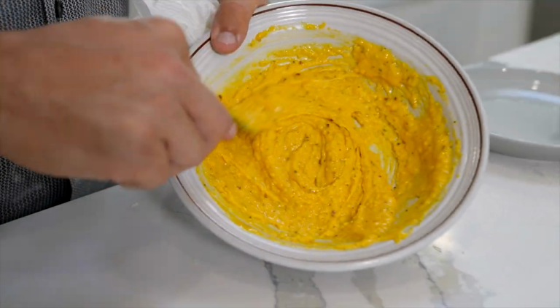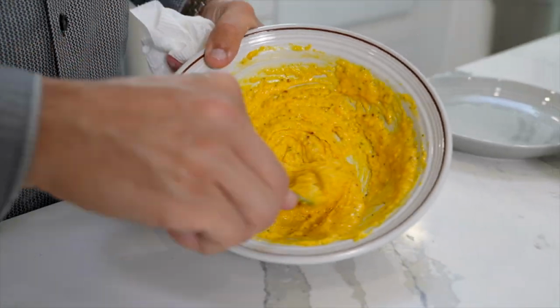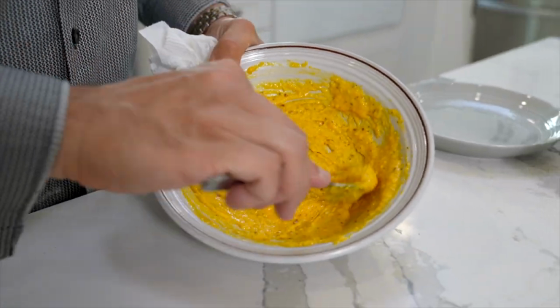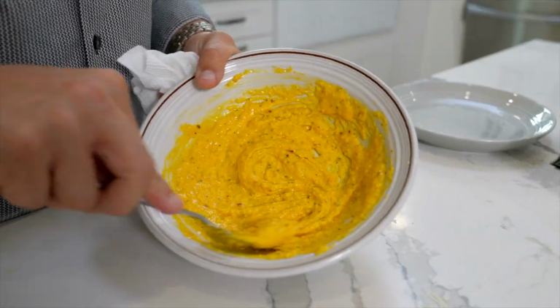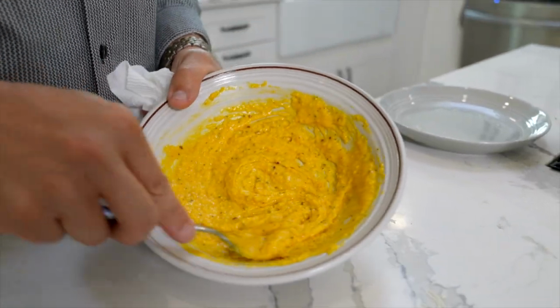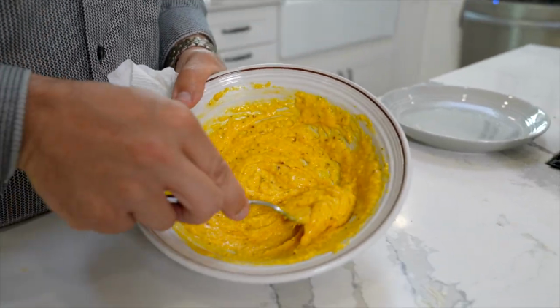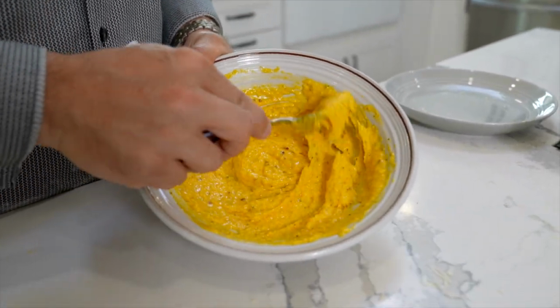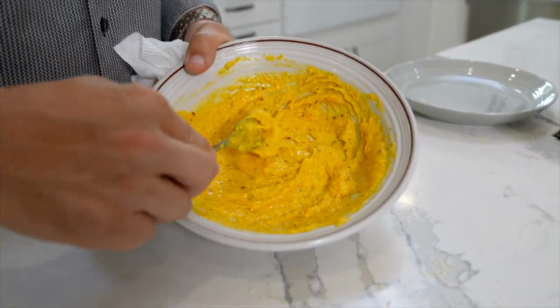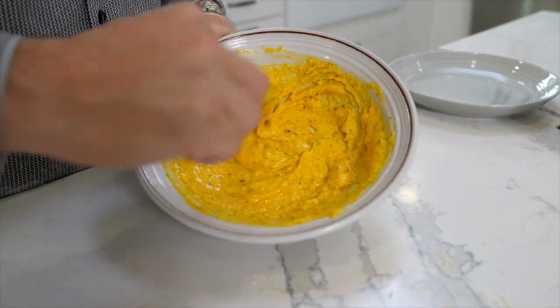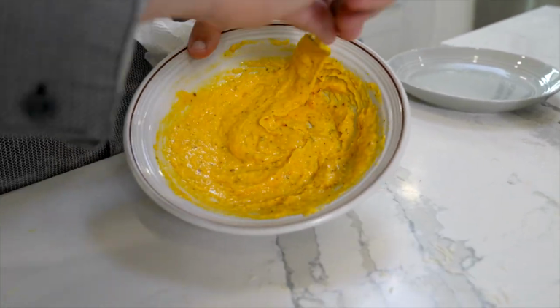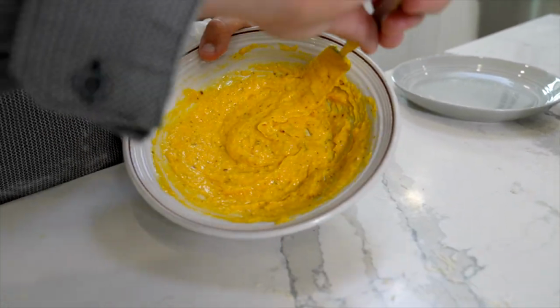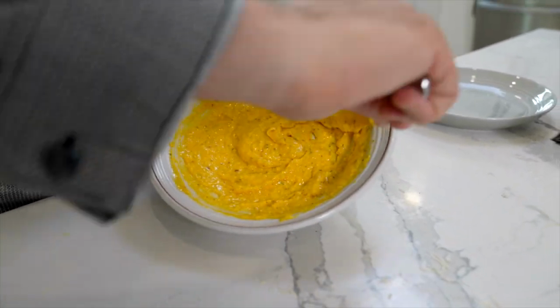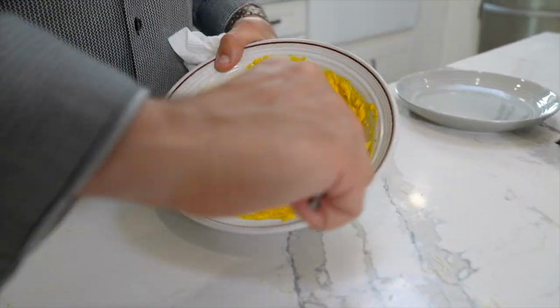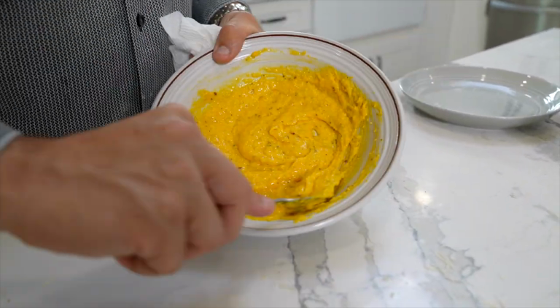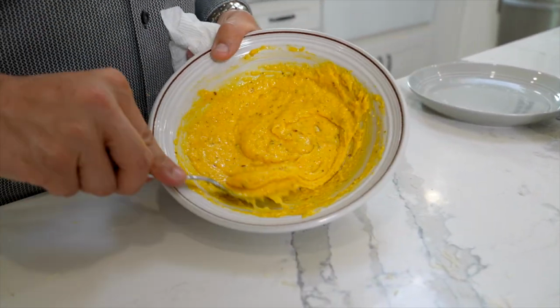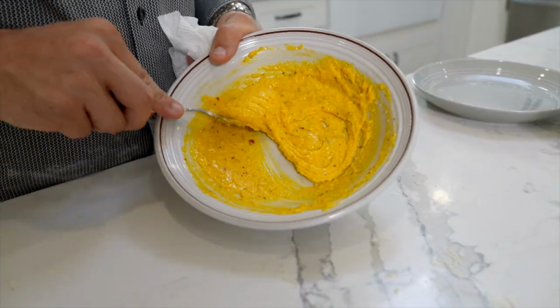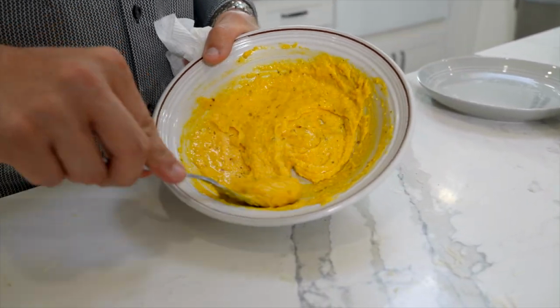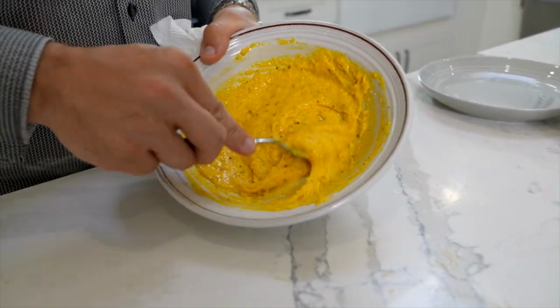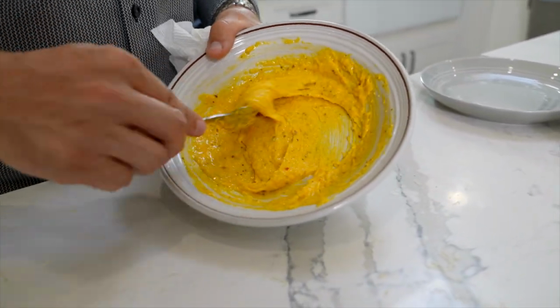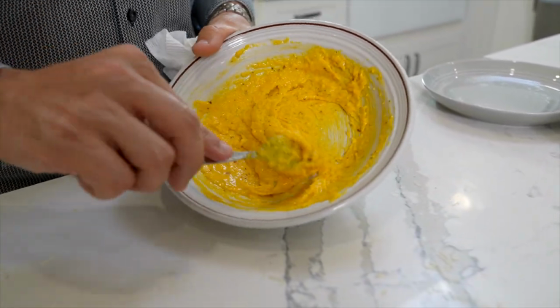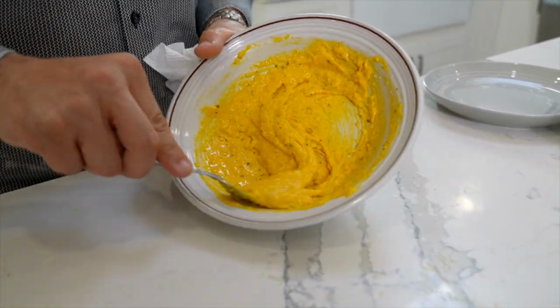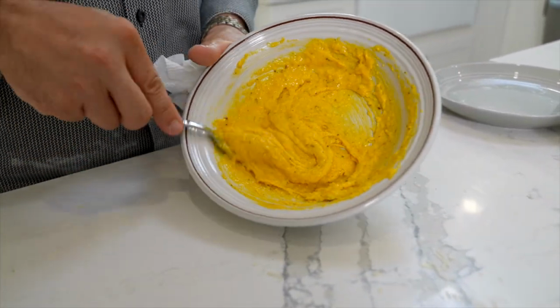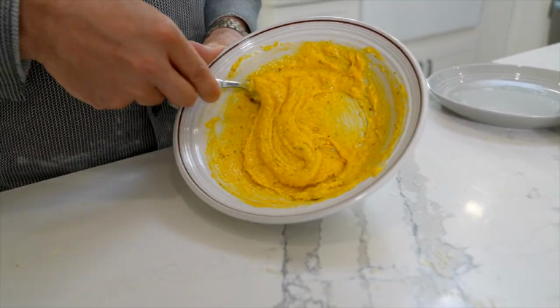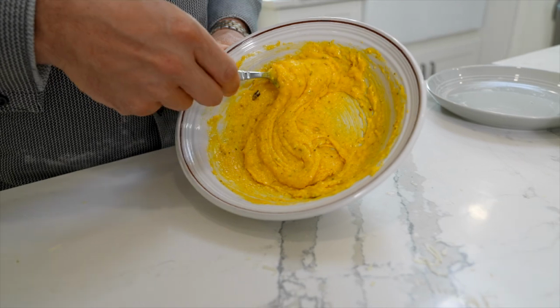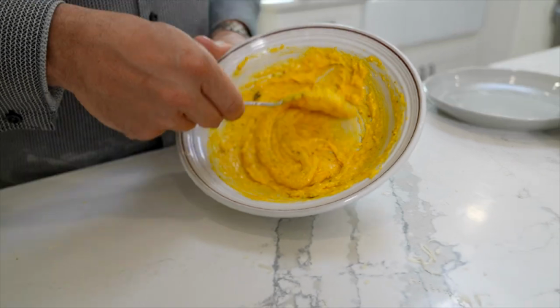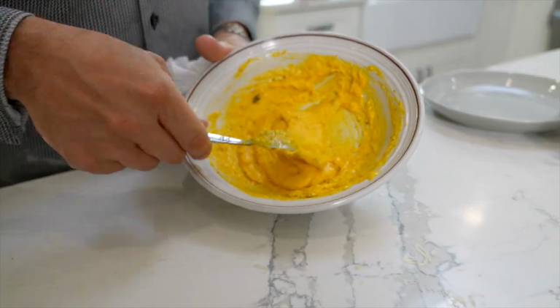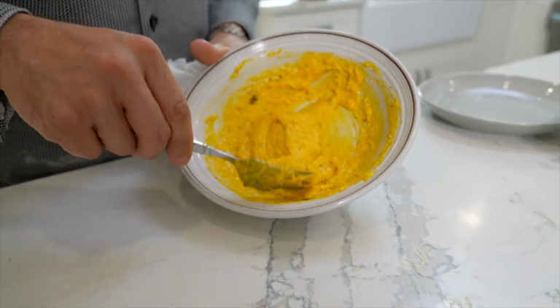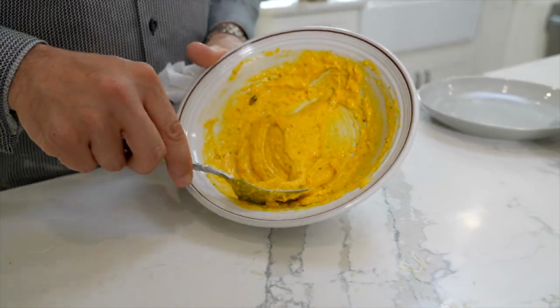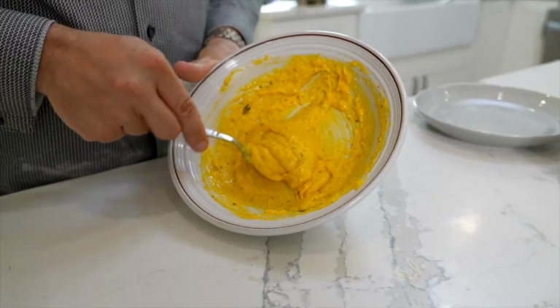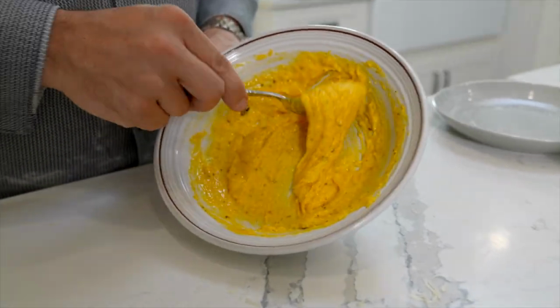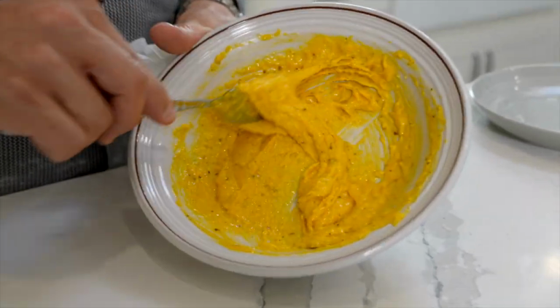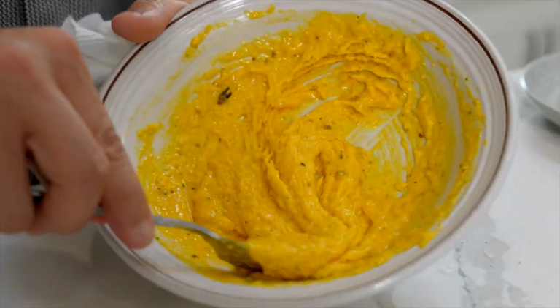I went back and added one more egg yolk. So this was about a cup with four yolks. The consistency is a little more creamy.